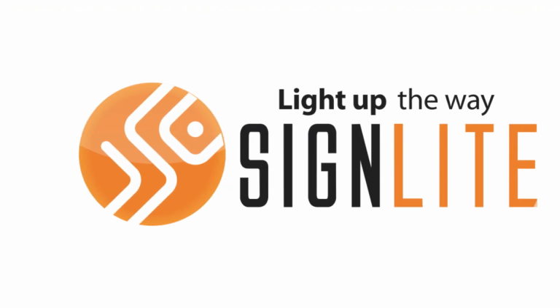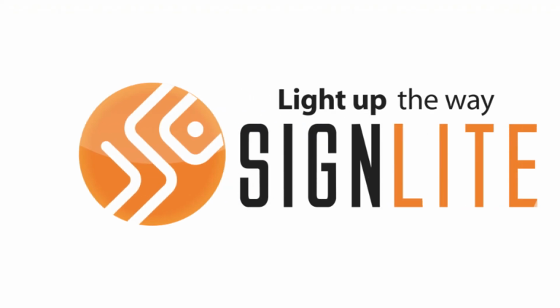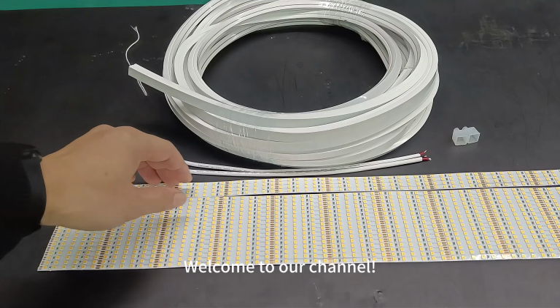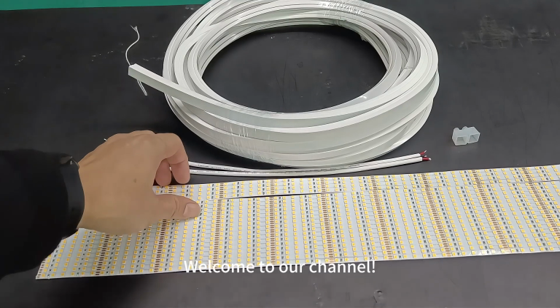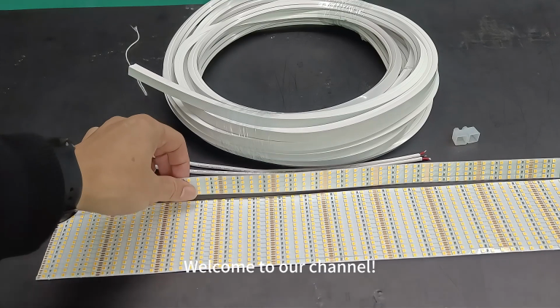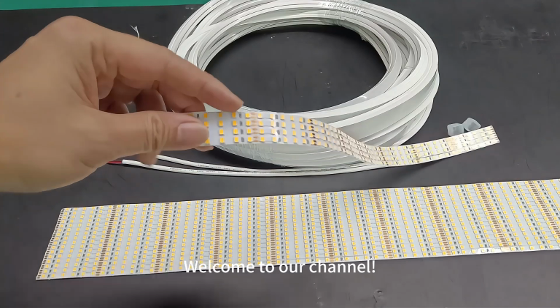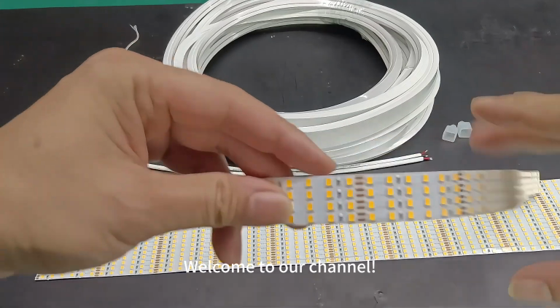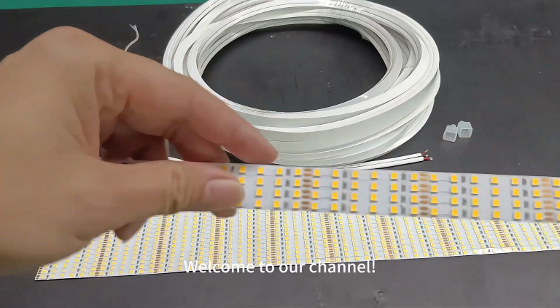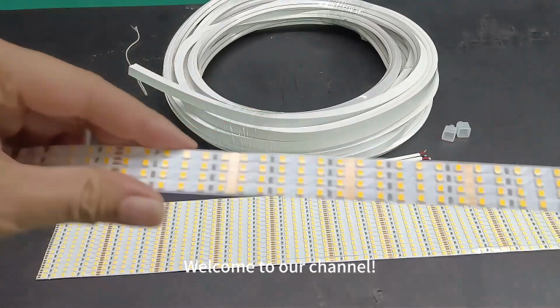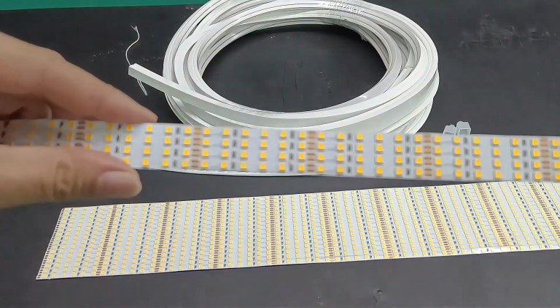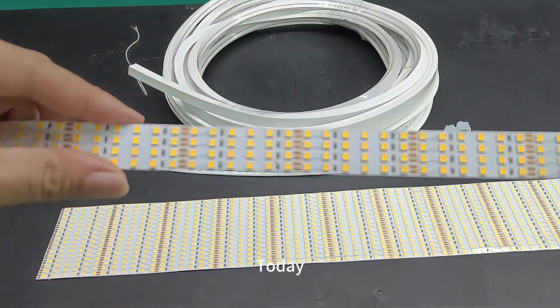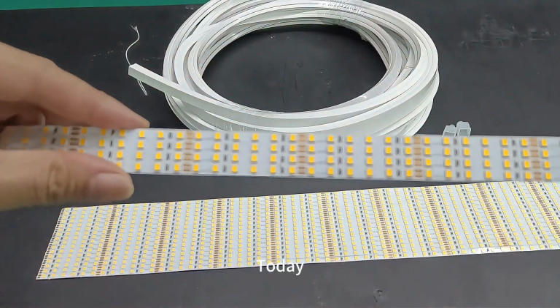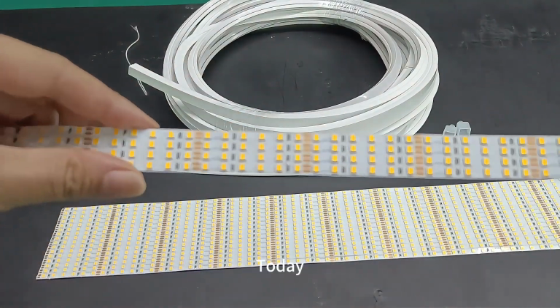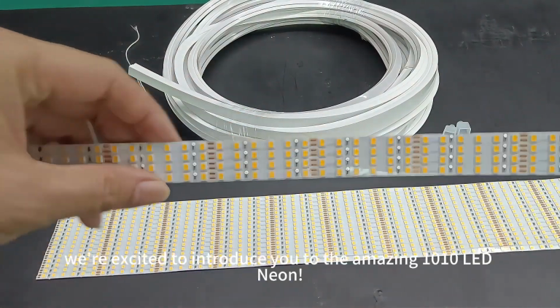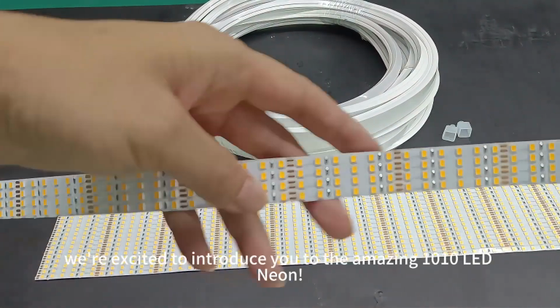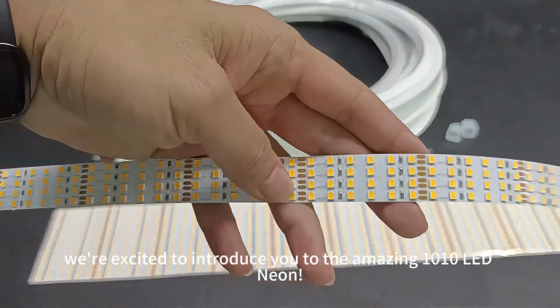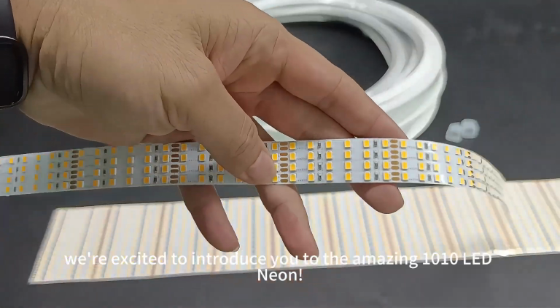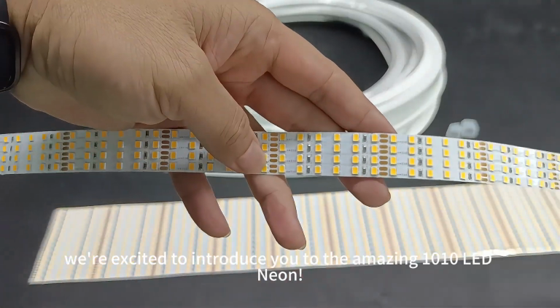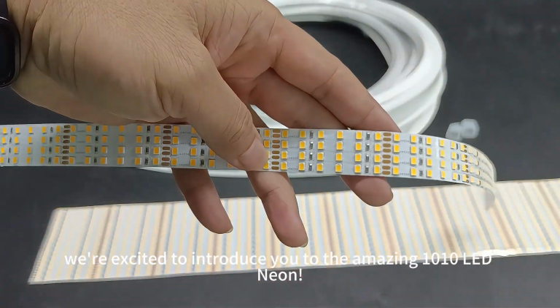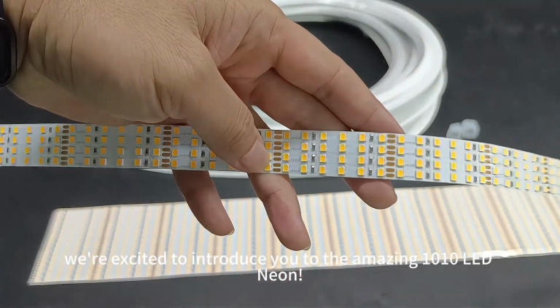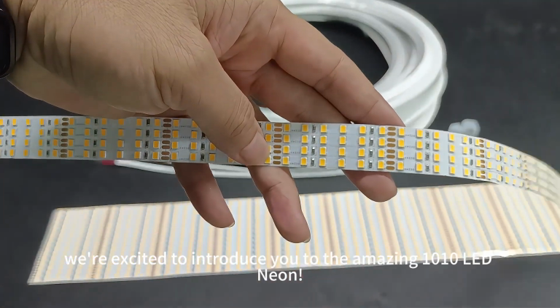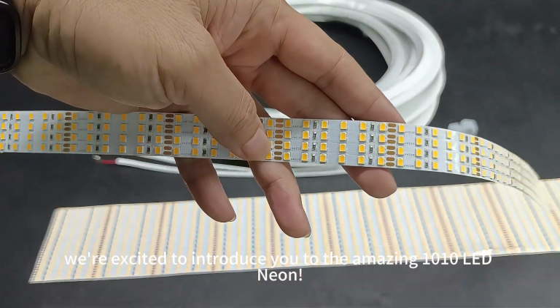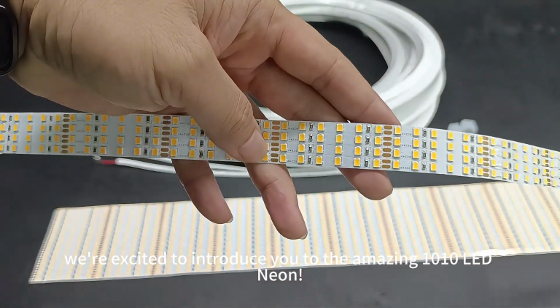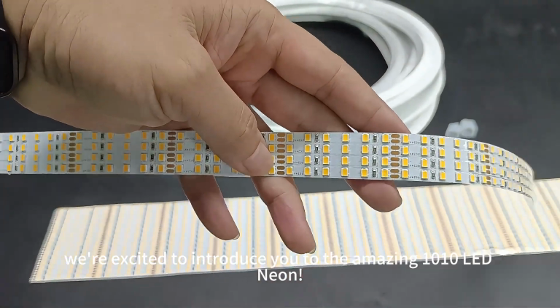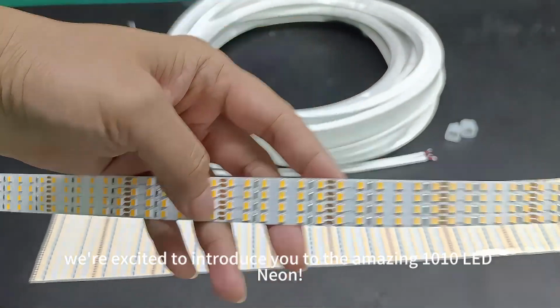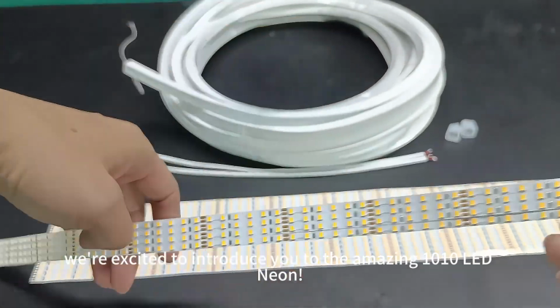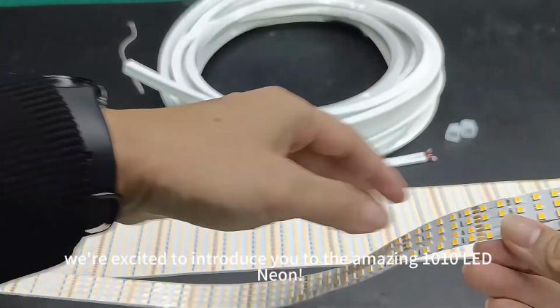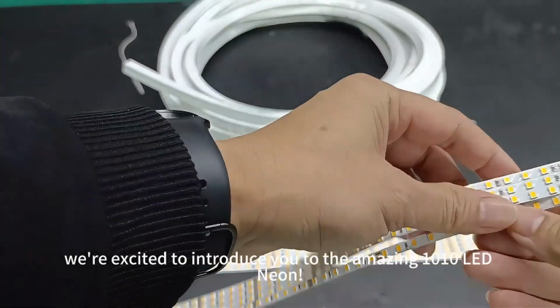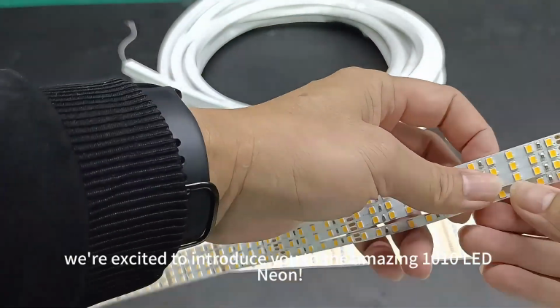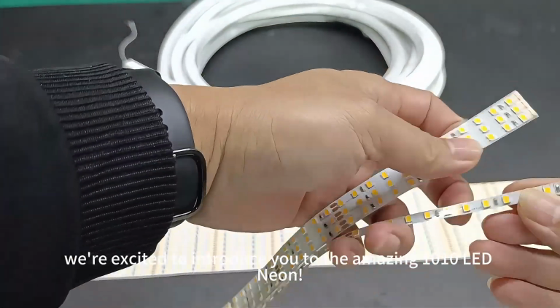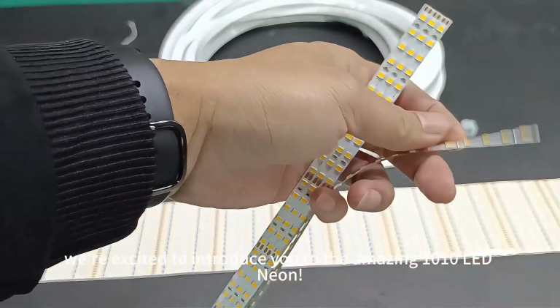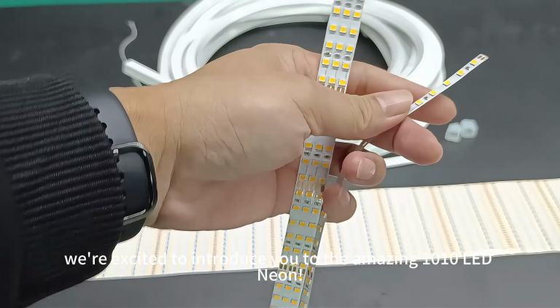Welcome to our channel. Today, we're excited to introduce you to the amazing 1010 LED Neon.